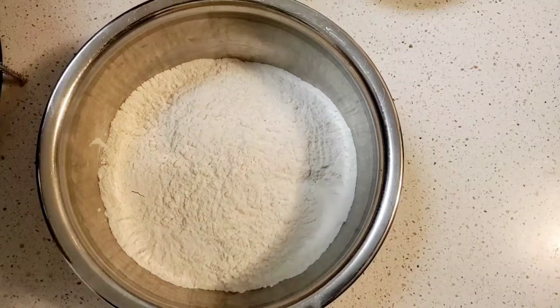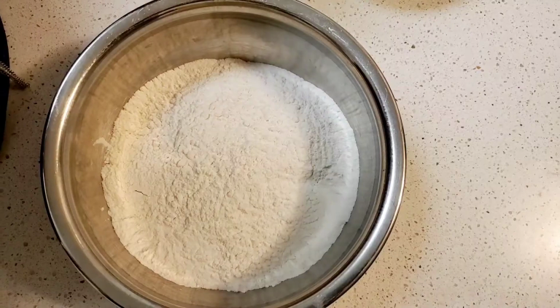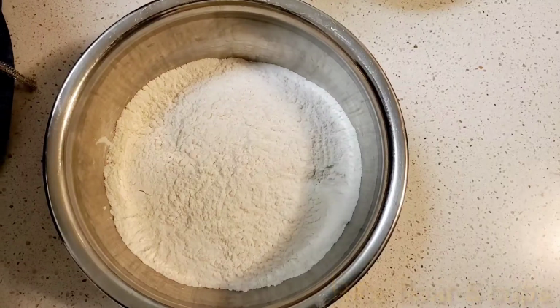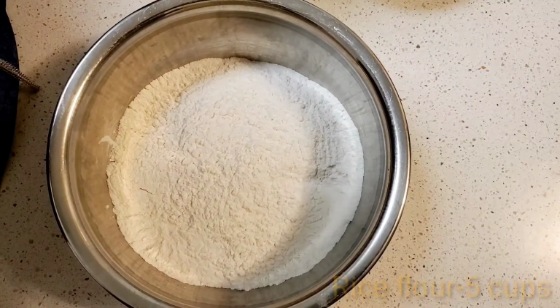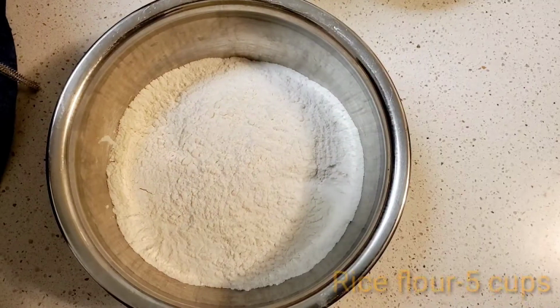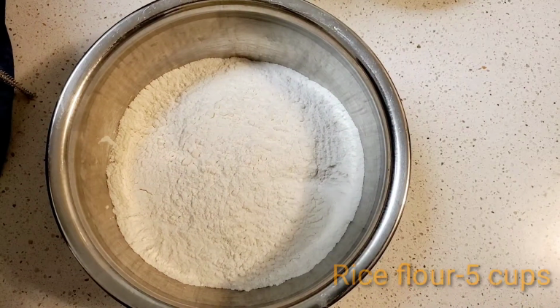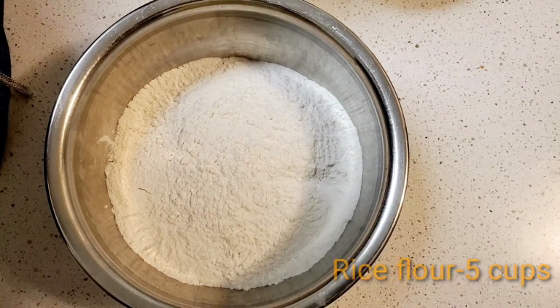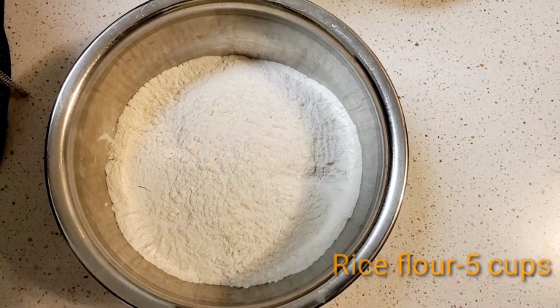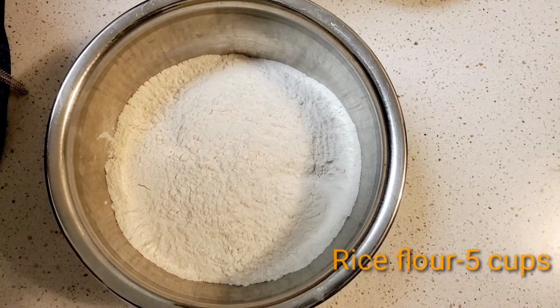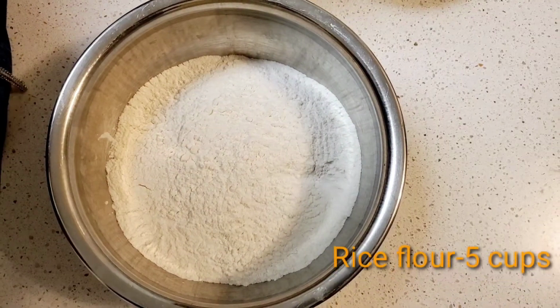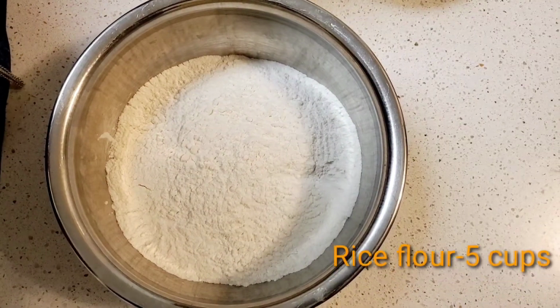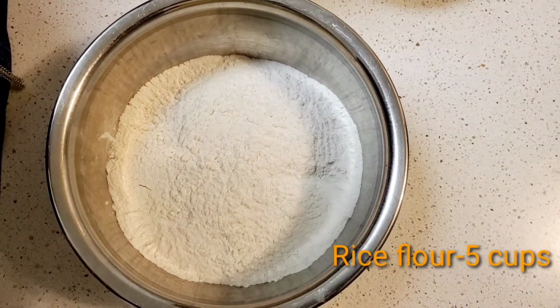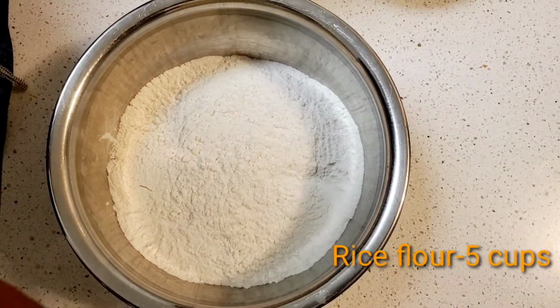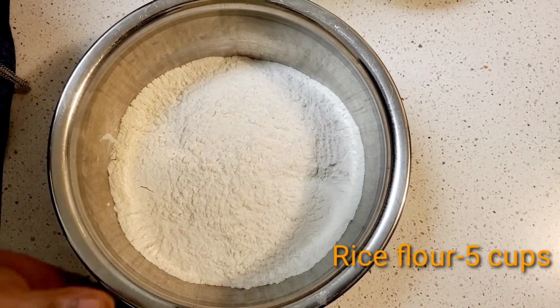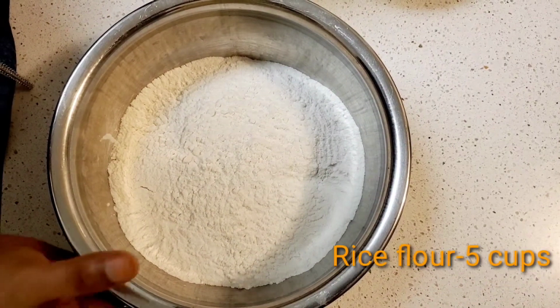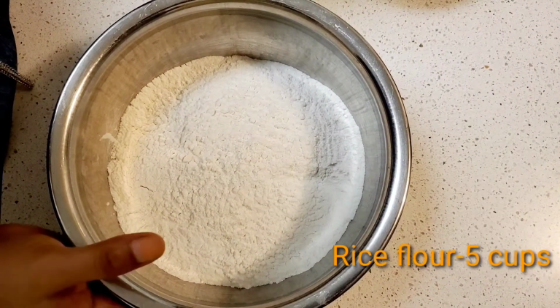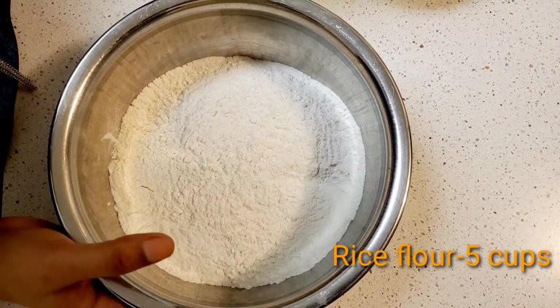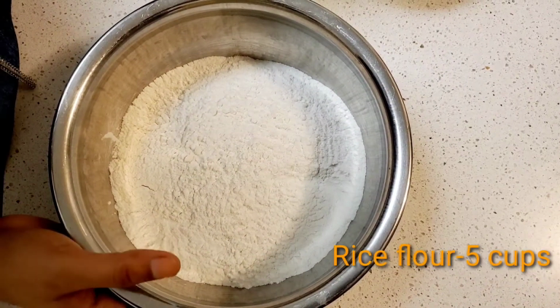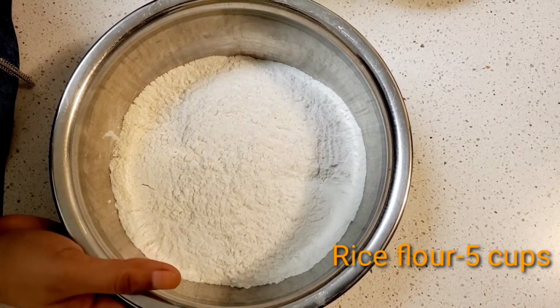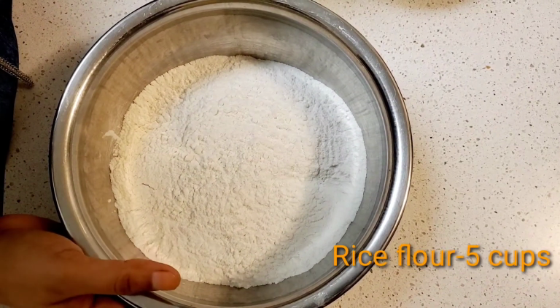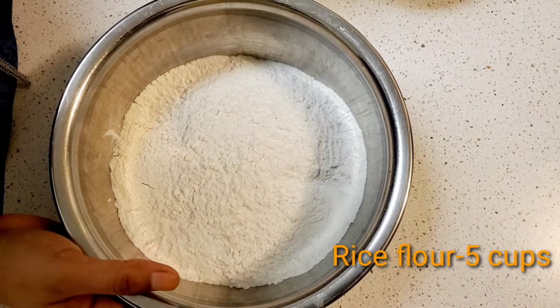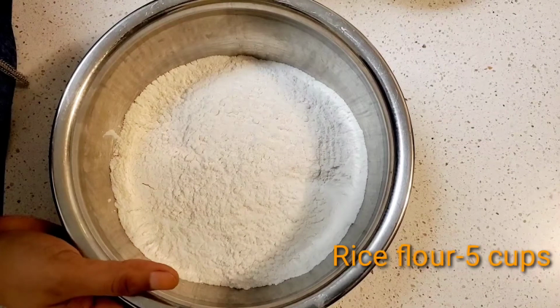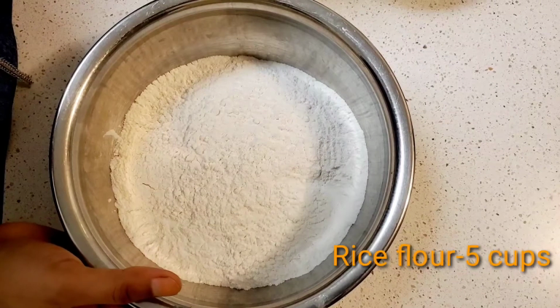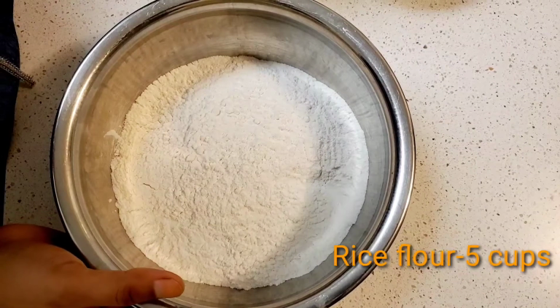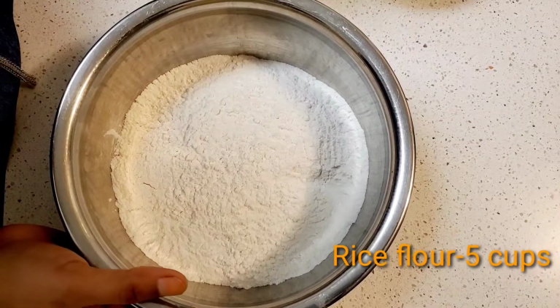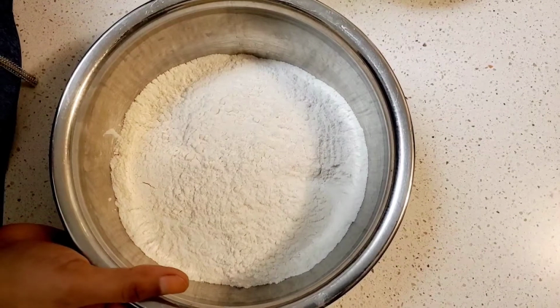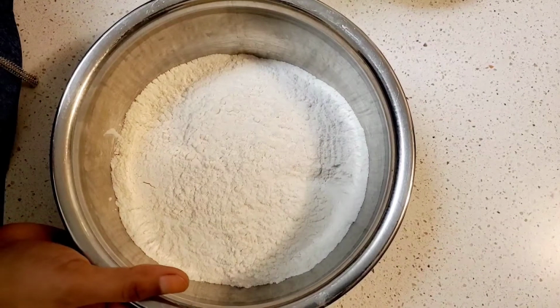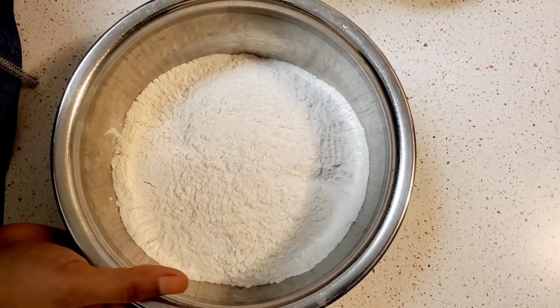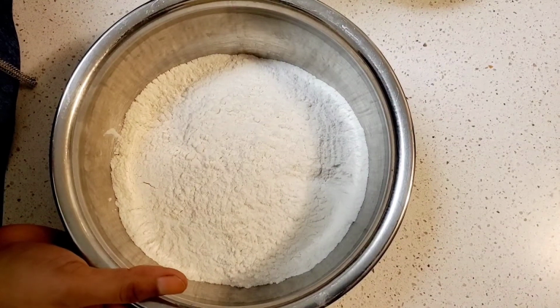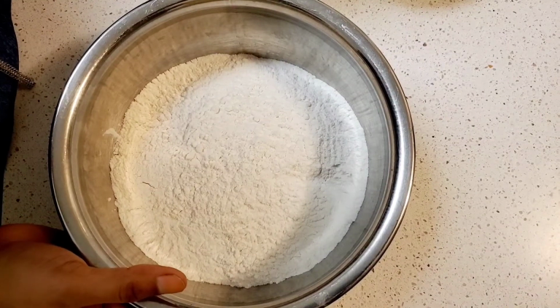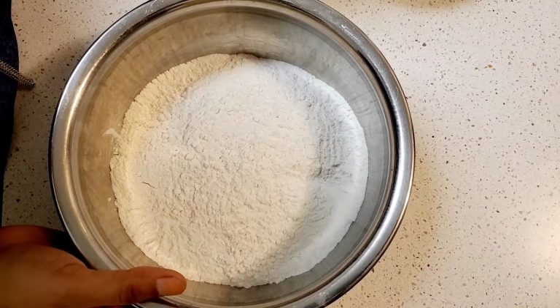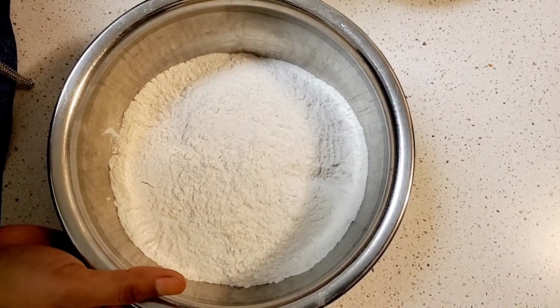First, I am going to show you a rice flour. I am going to use 5 cups of rice flour.